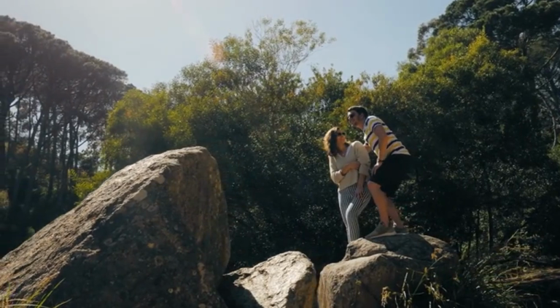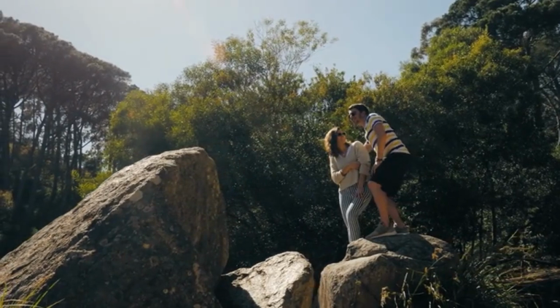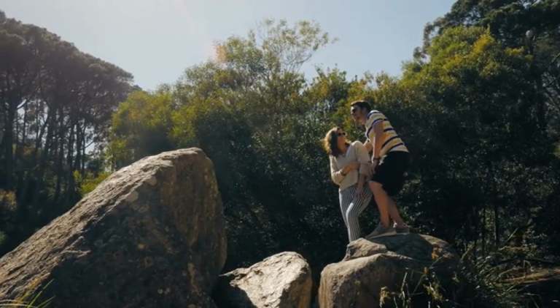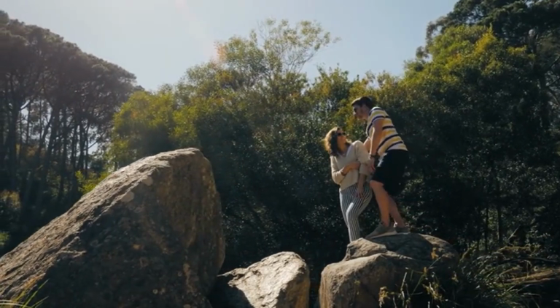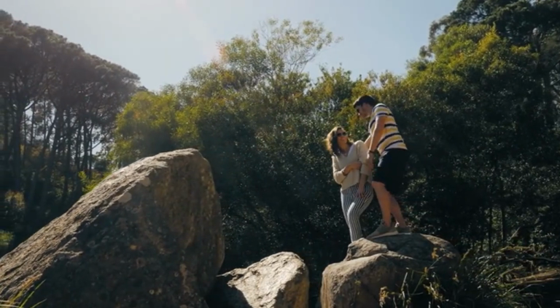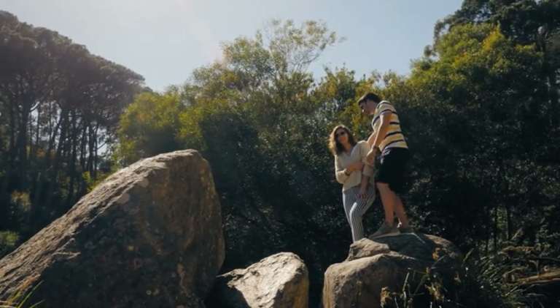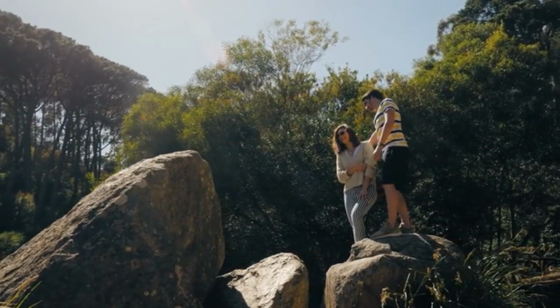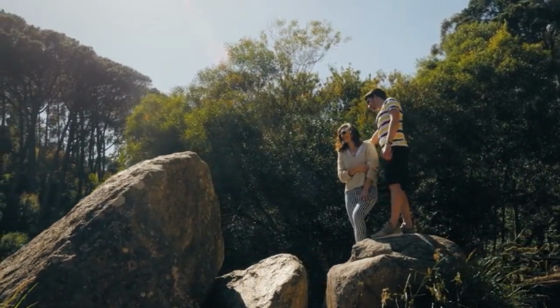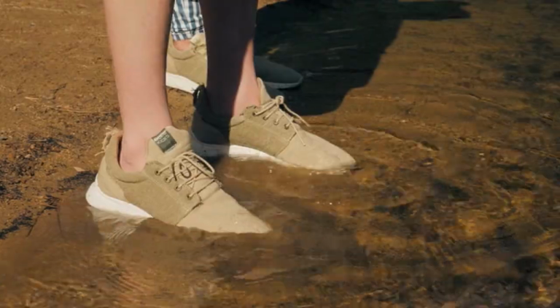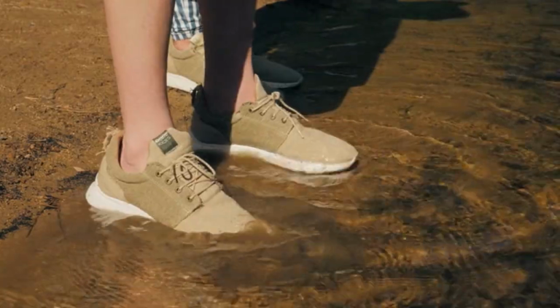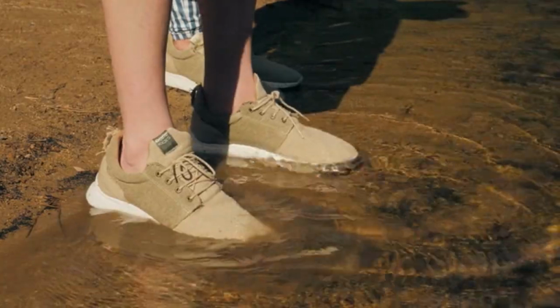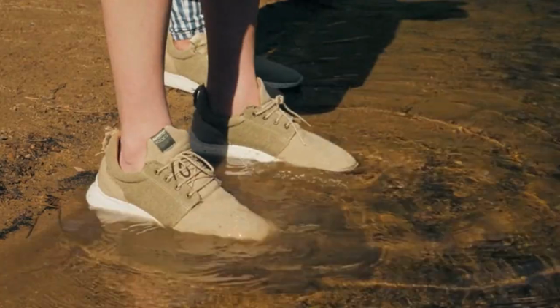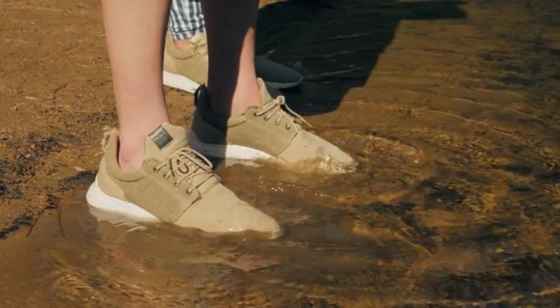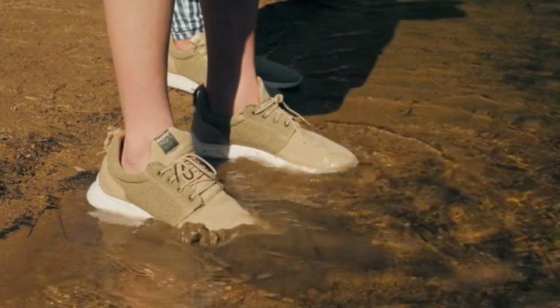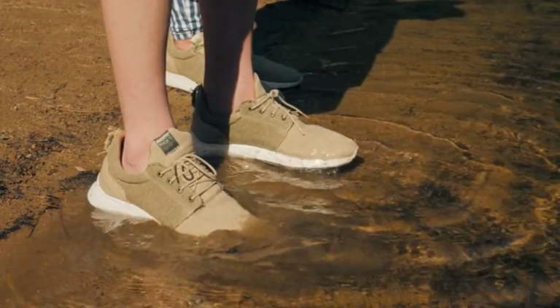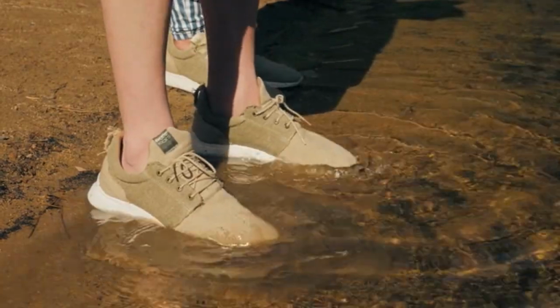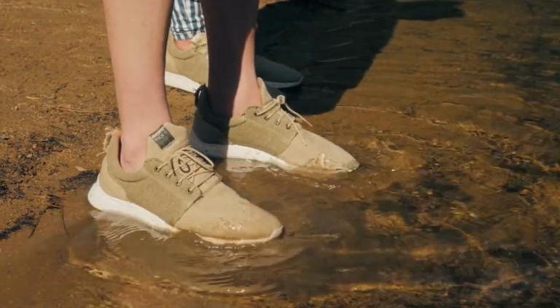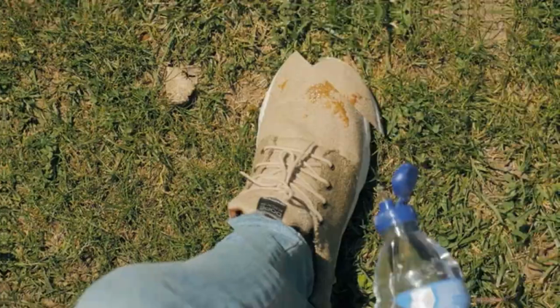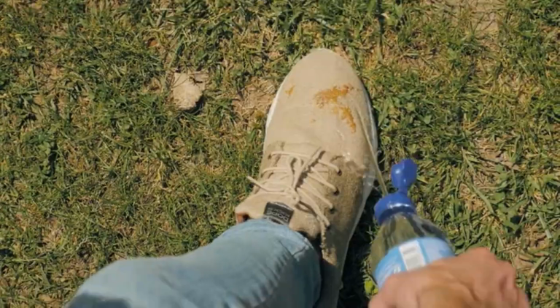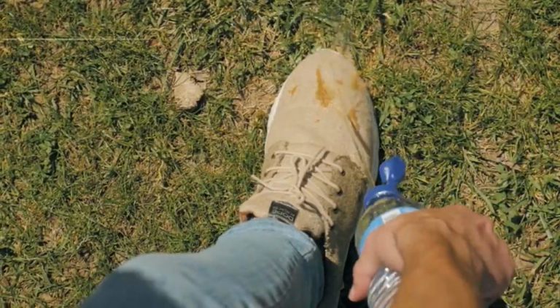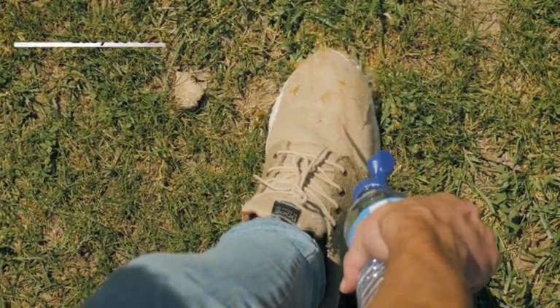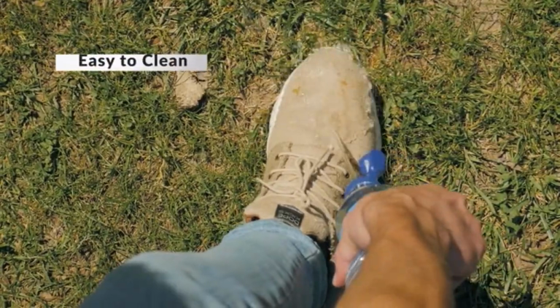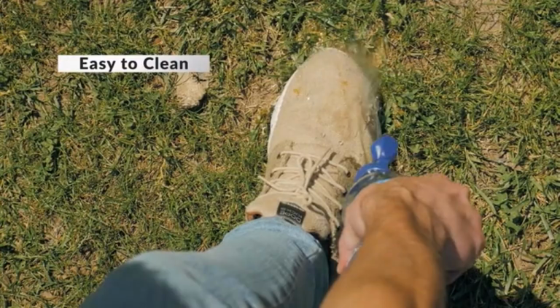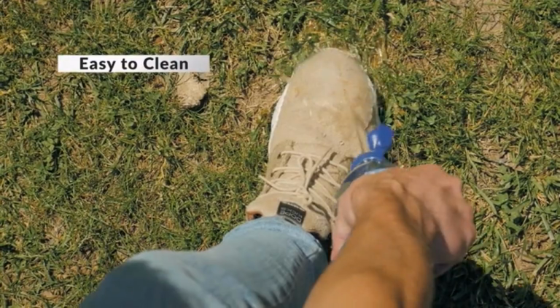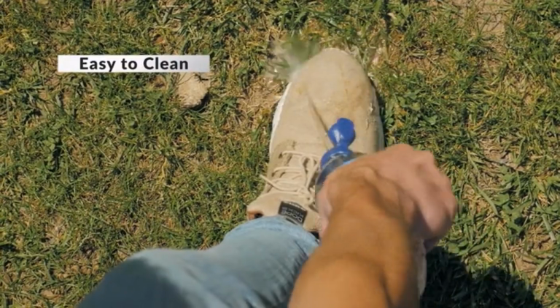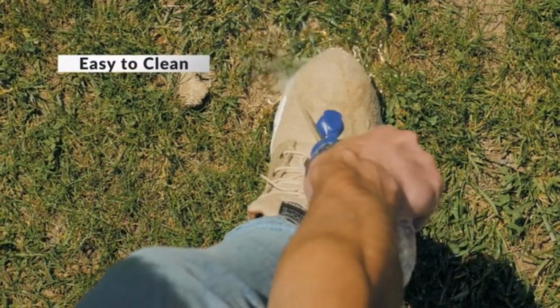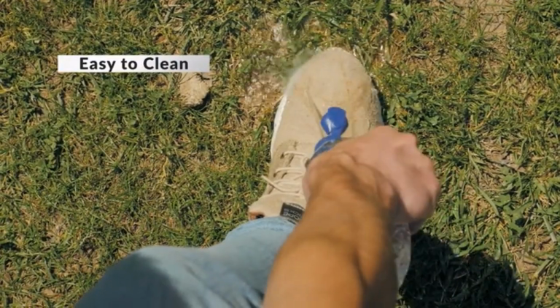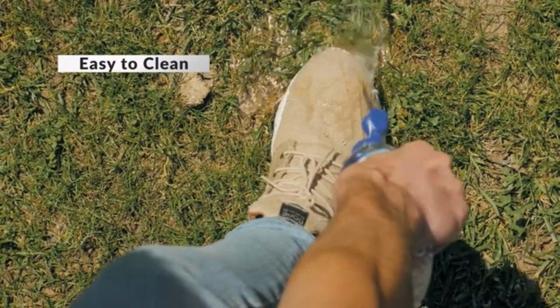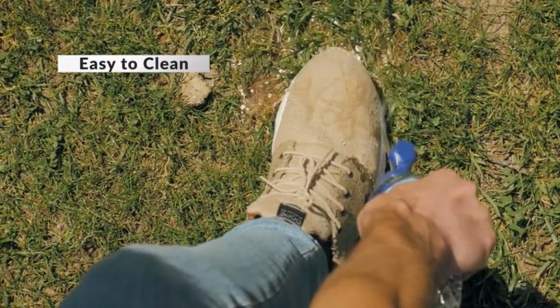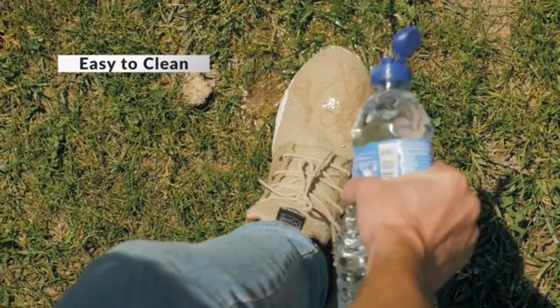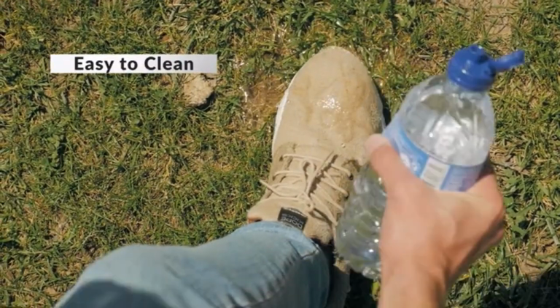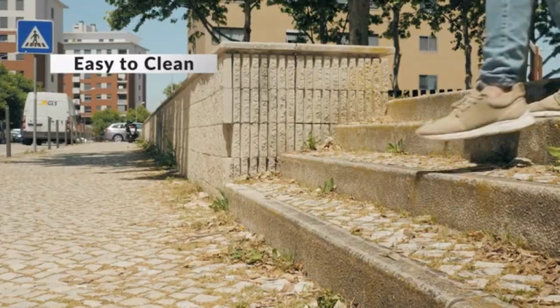And no matter where you go, cleaning them is just a water faucet away. Rinse them, and they are ready for the road again.